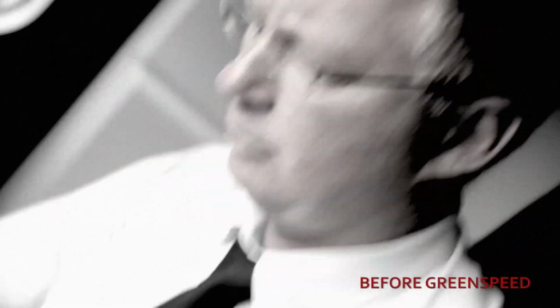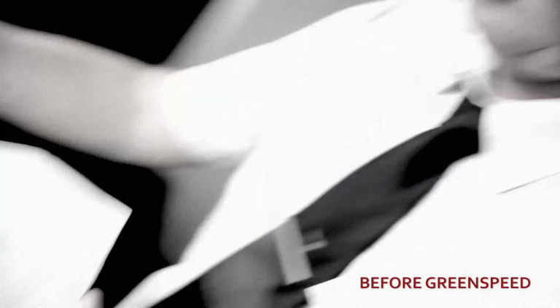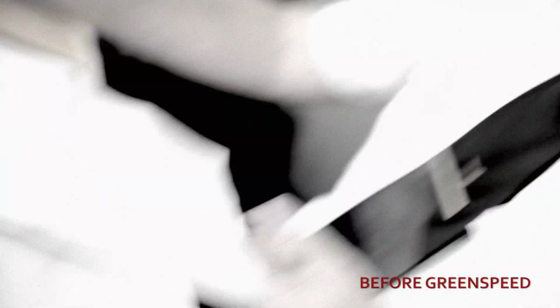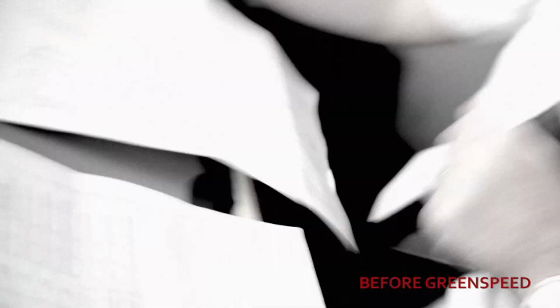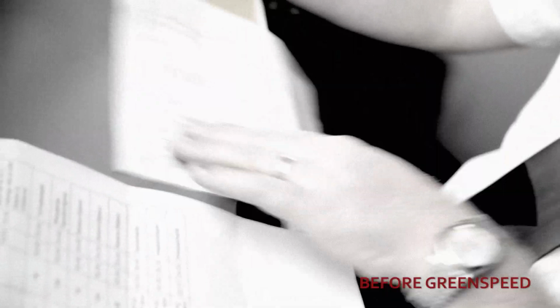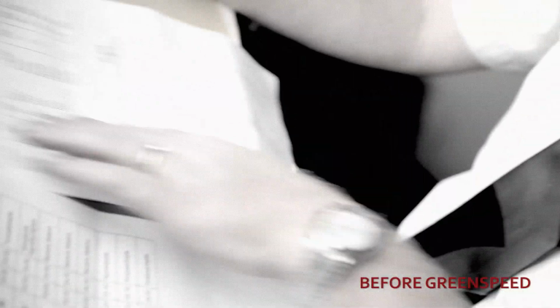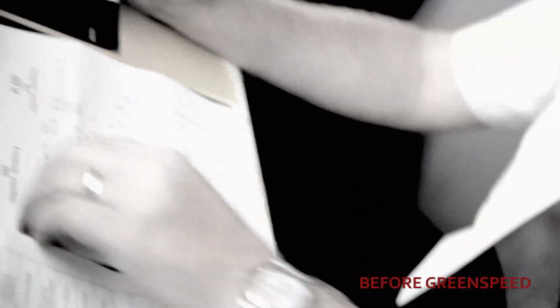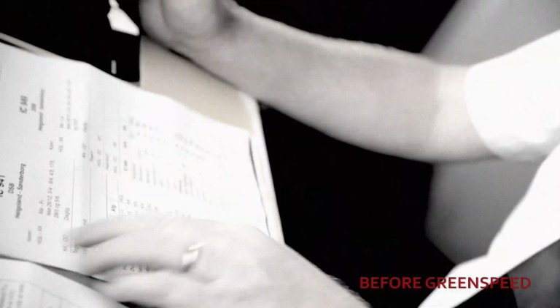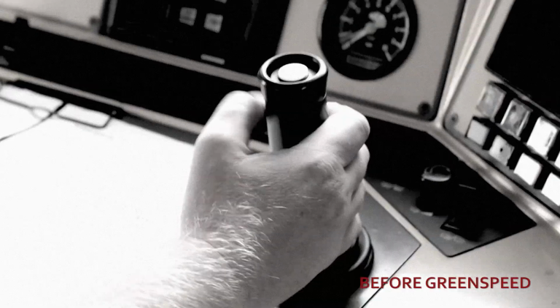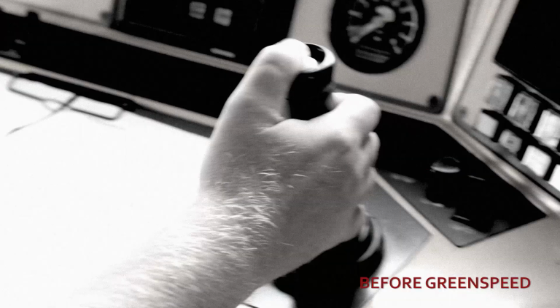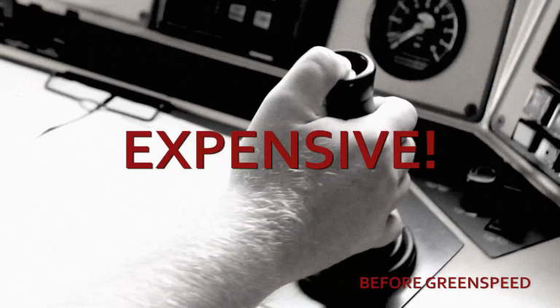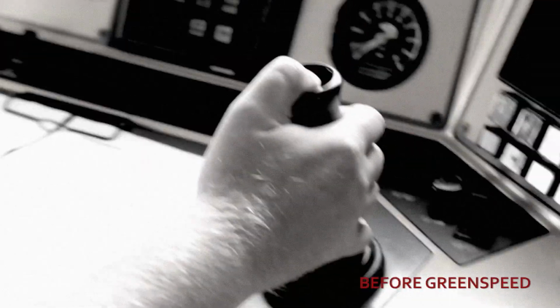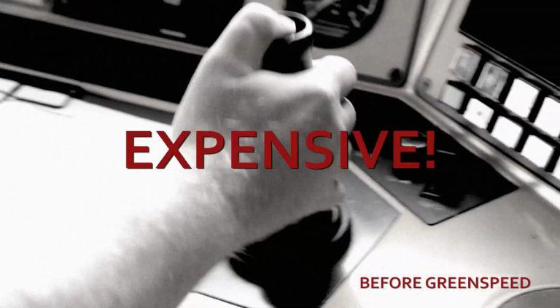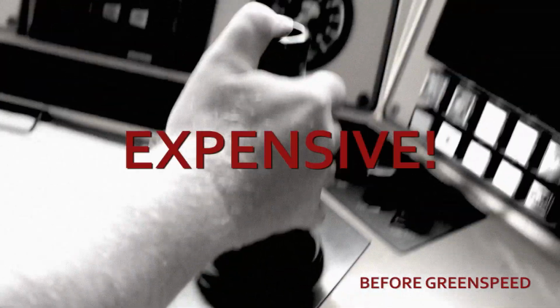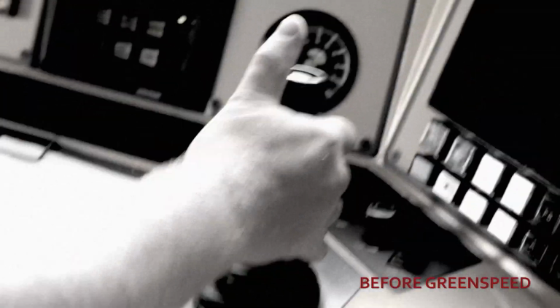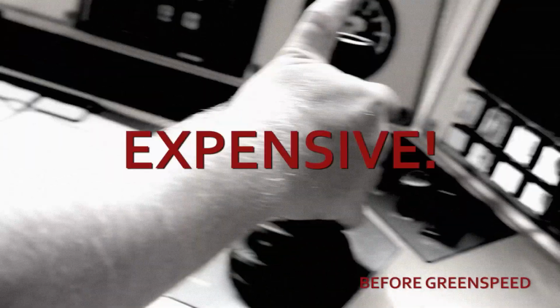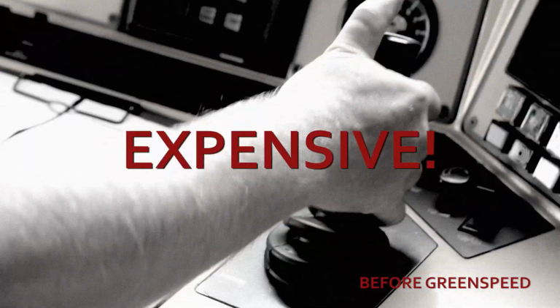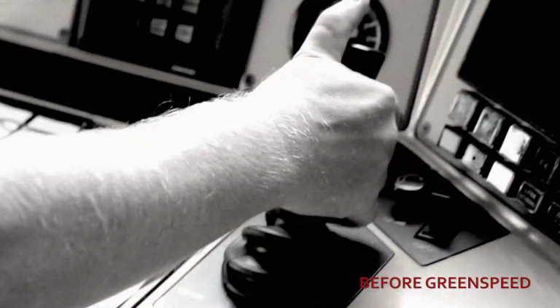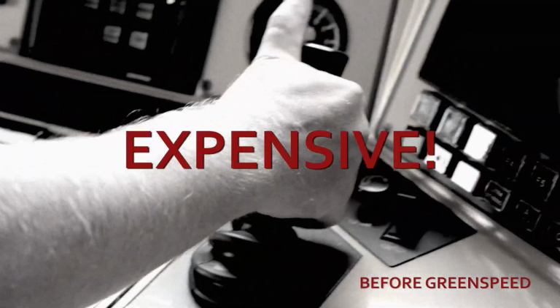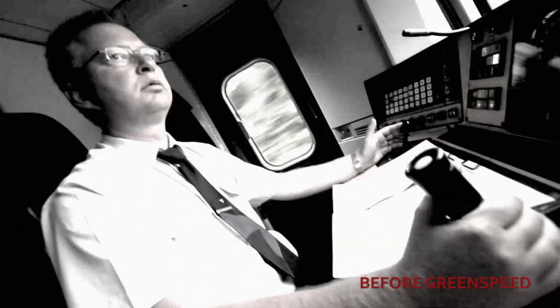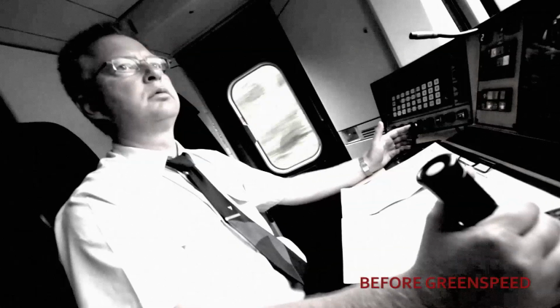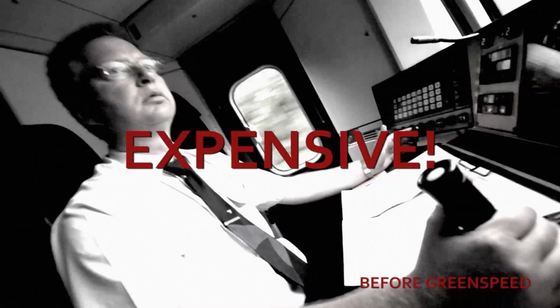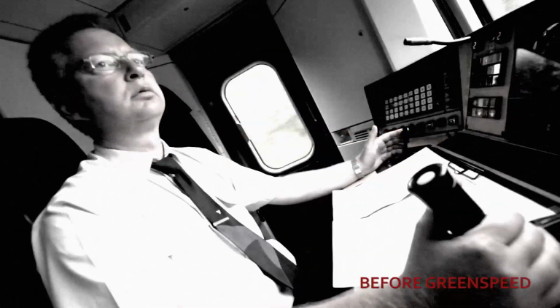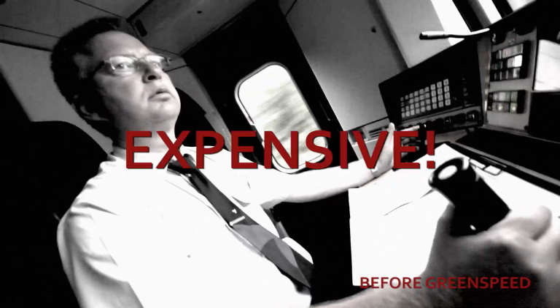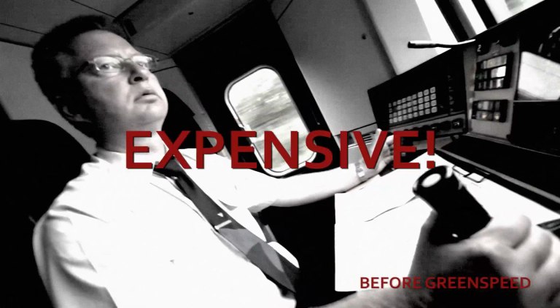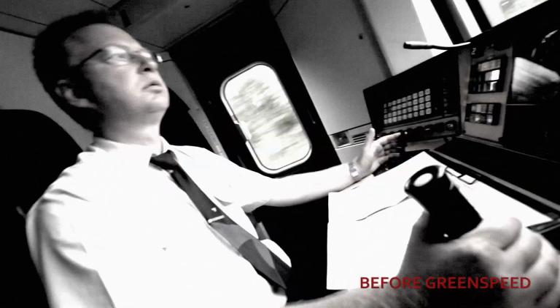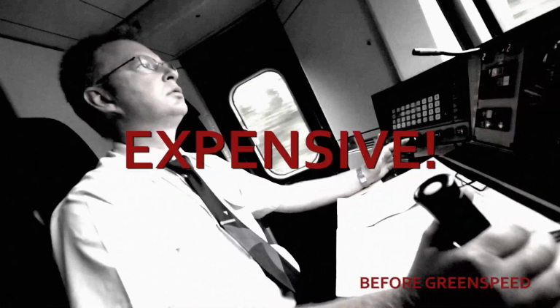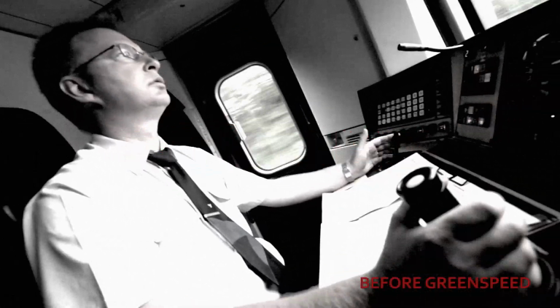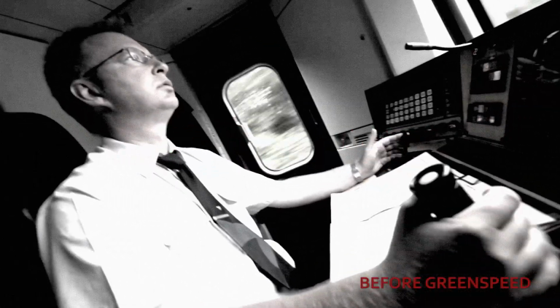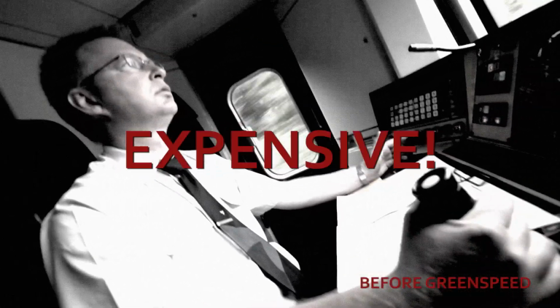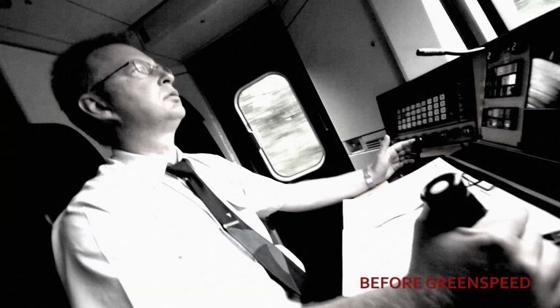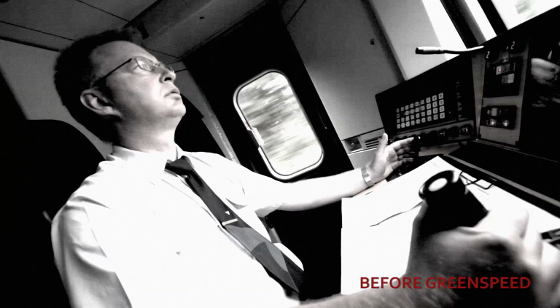The typical conclusion is to go for maximum speed. Unfortunately, this is the most expensive and often wrong decision.